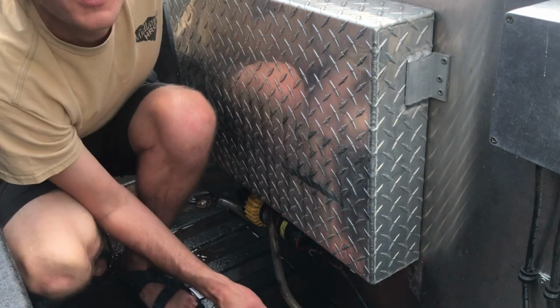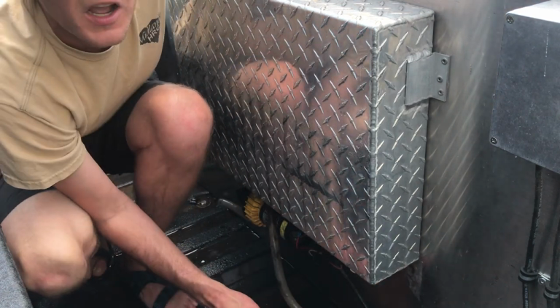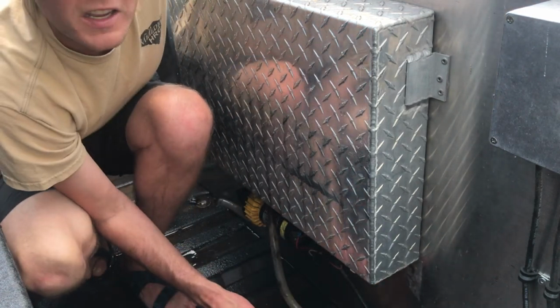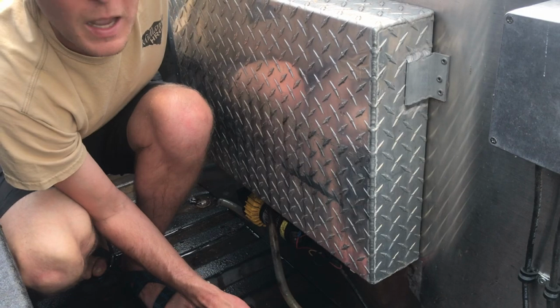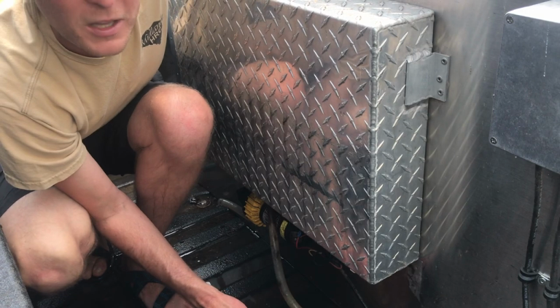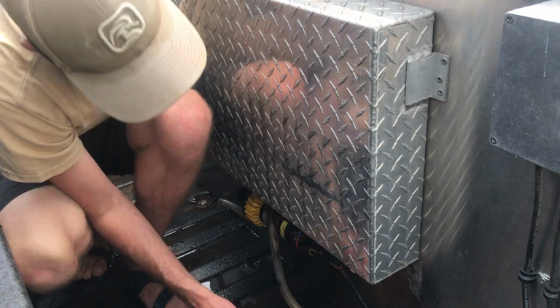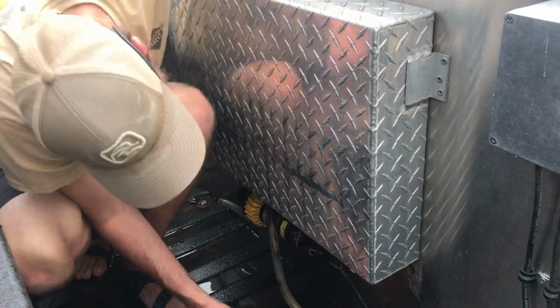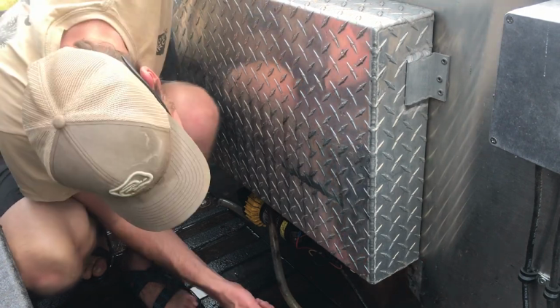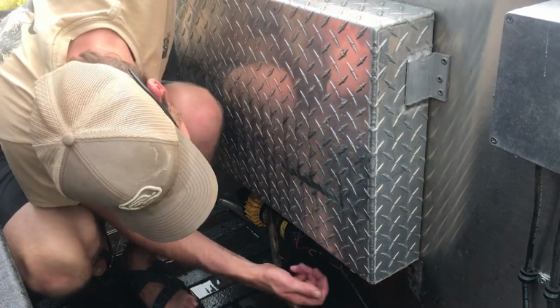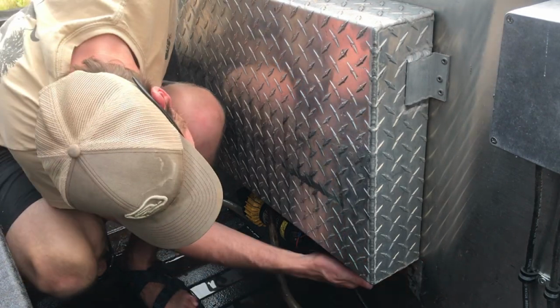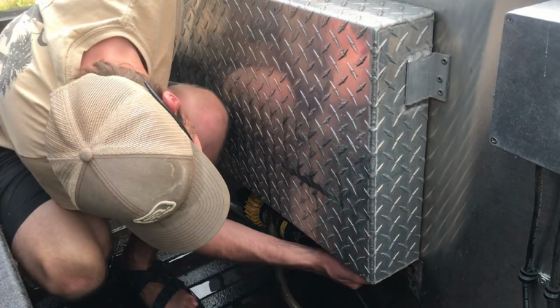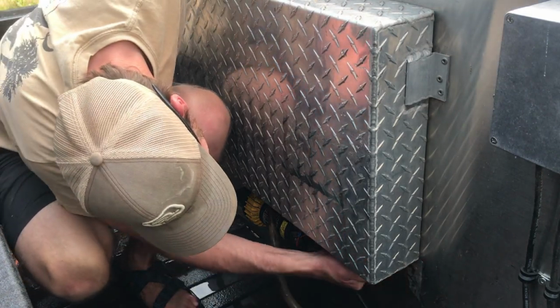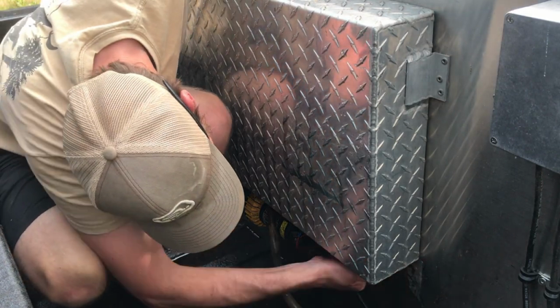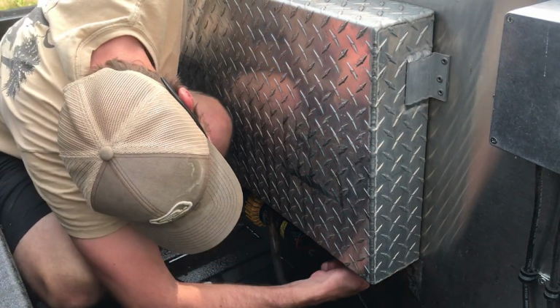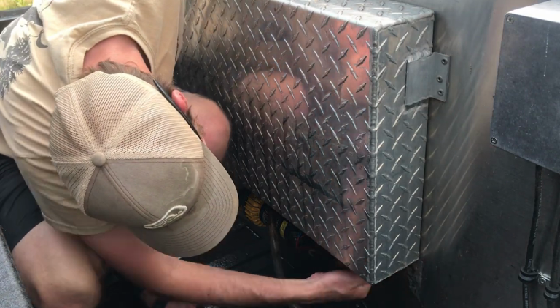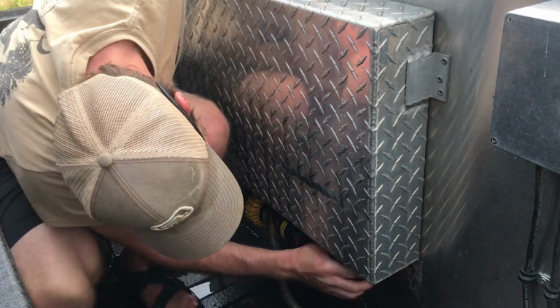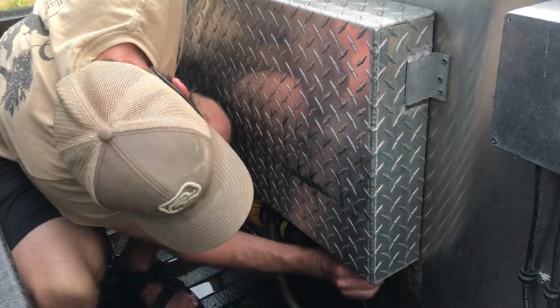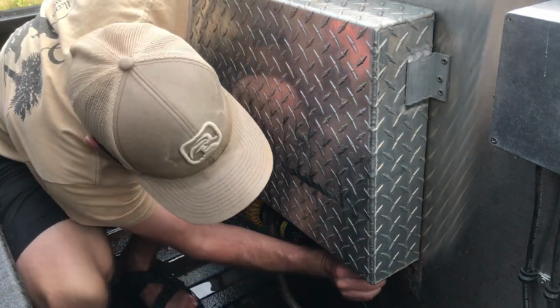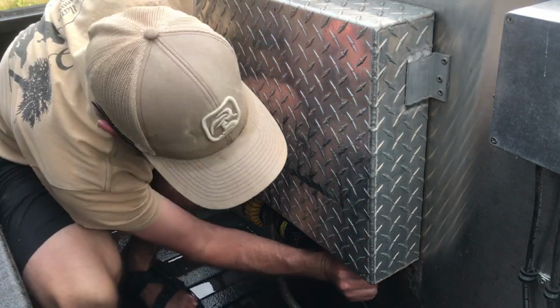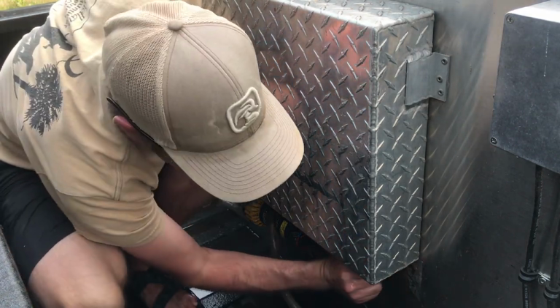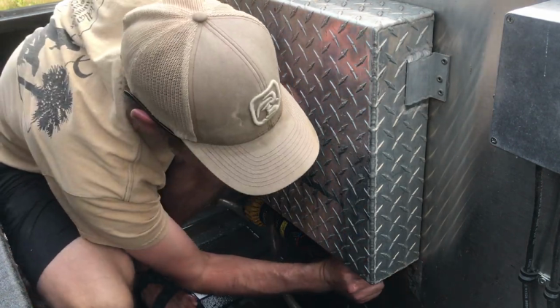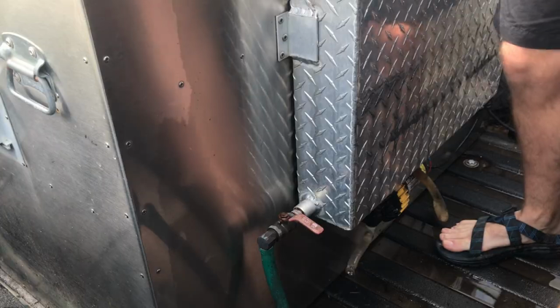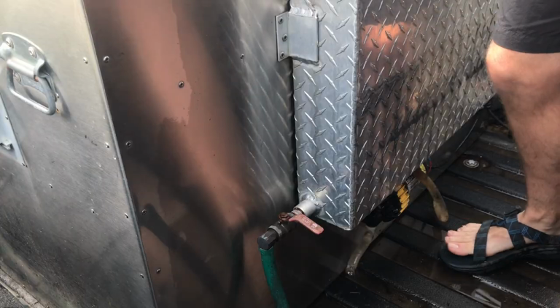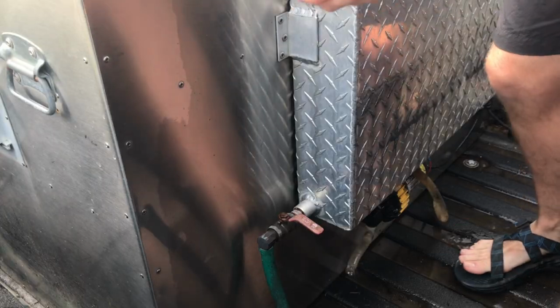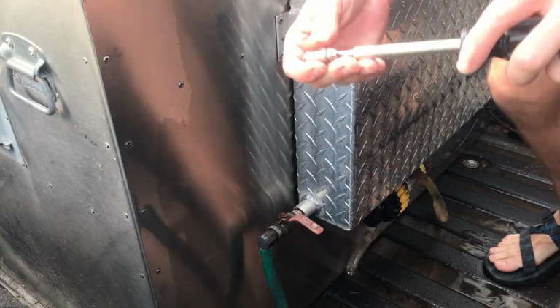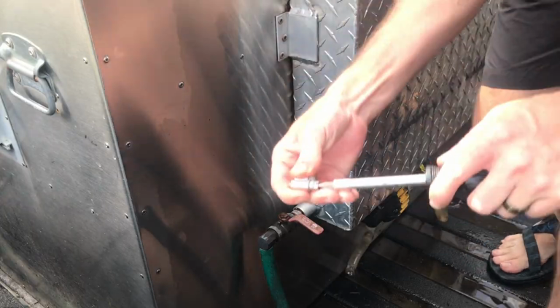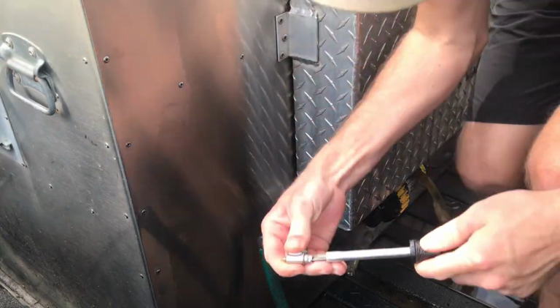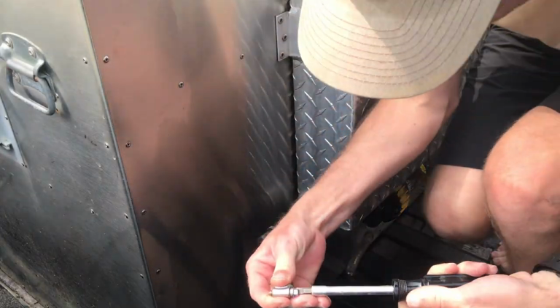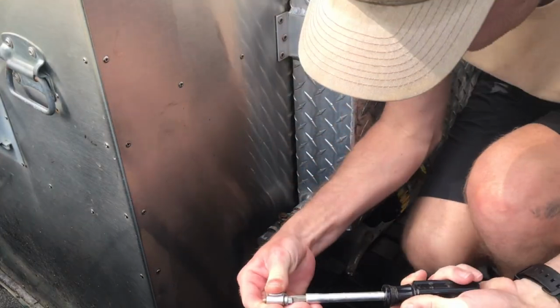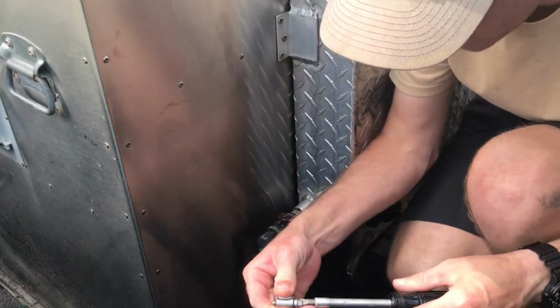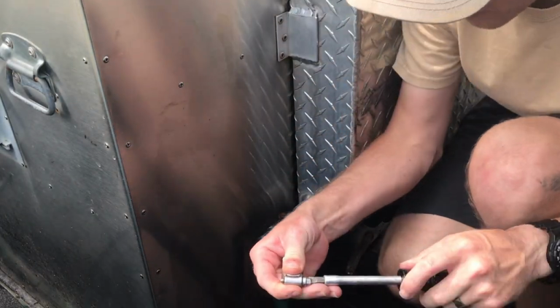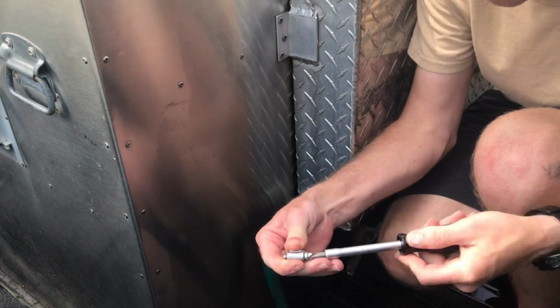I think it stopped leaking. Got a new hose clamp that we're going on.